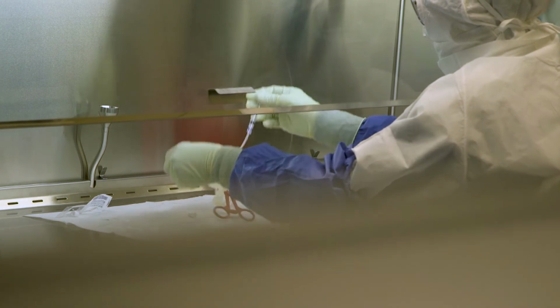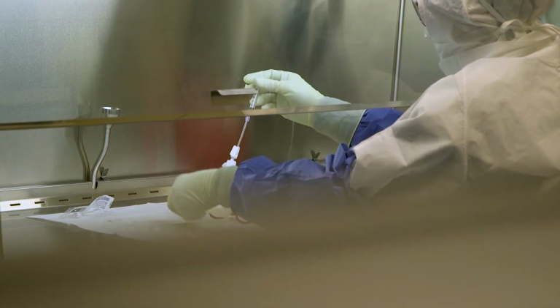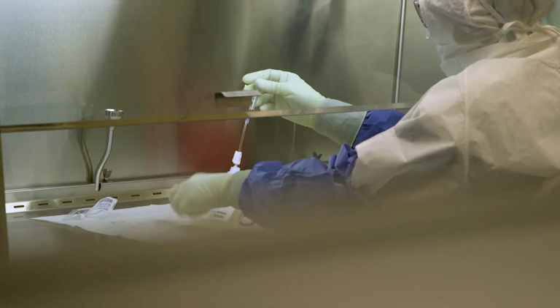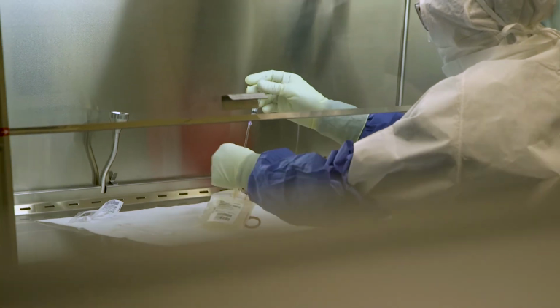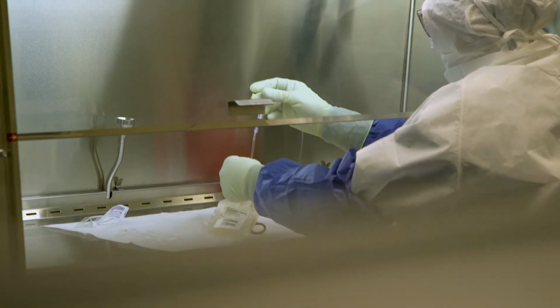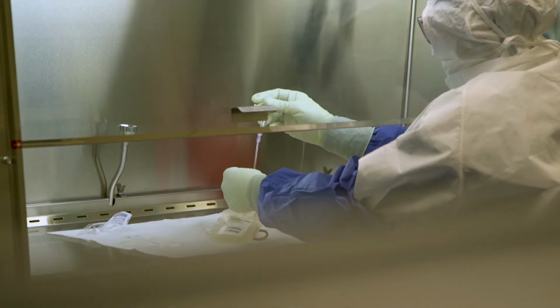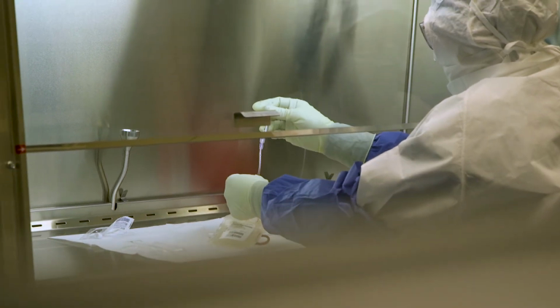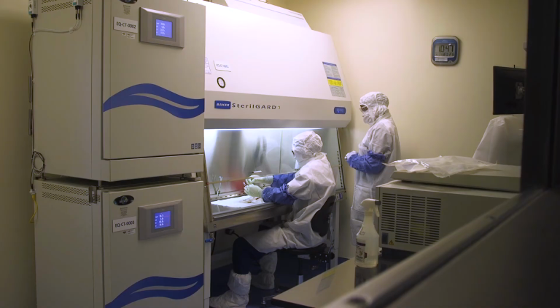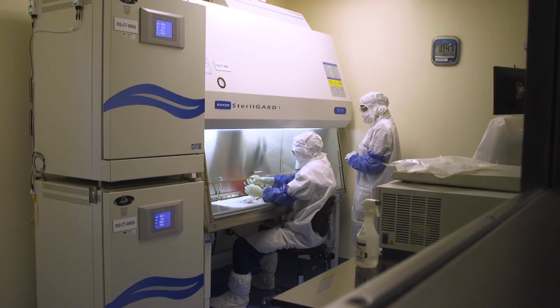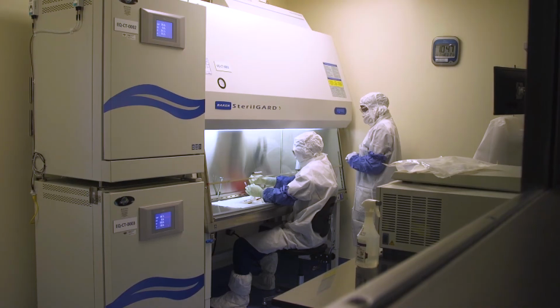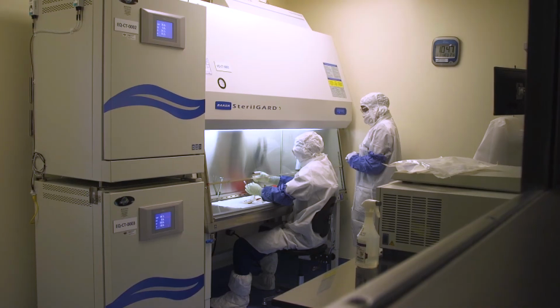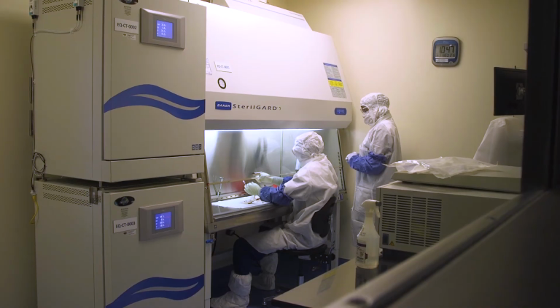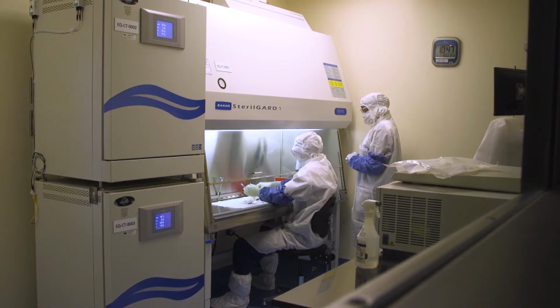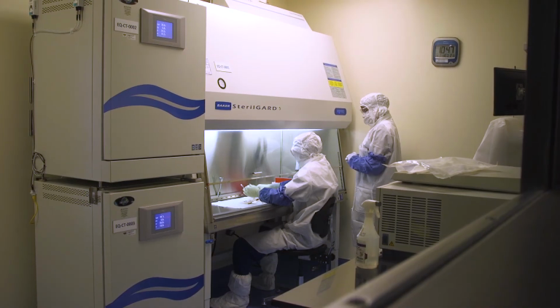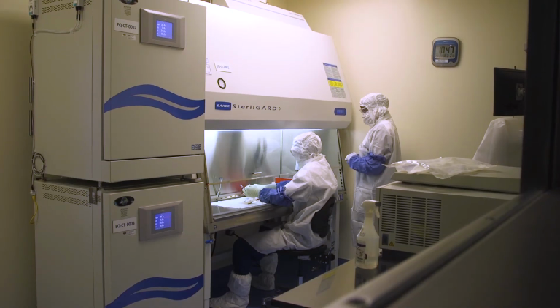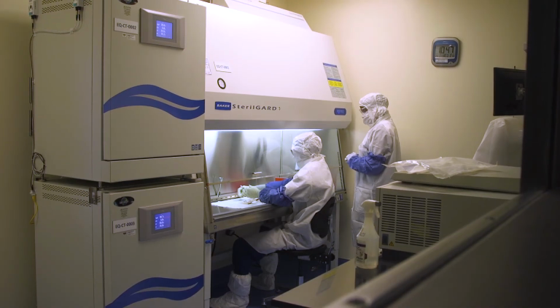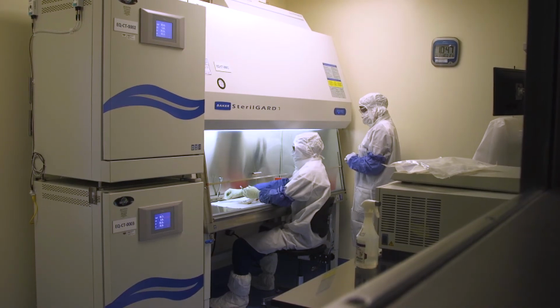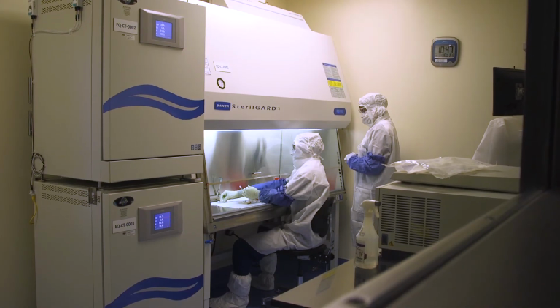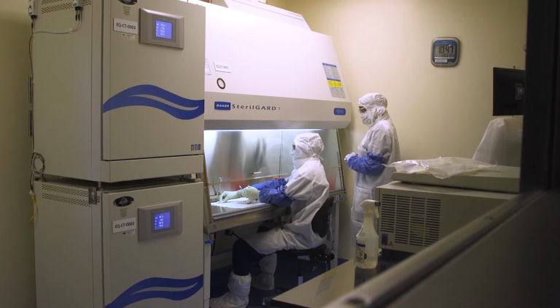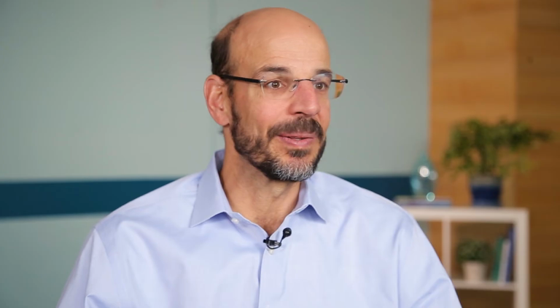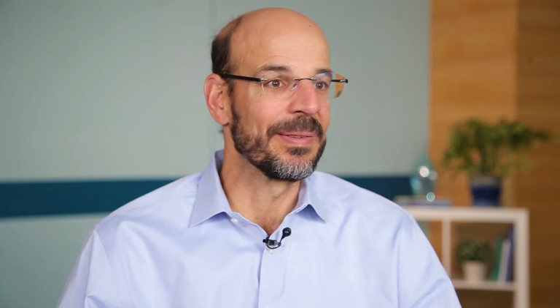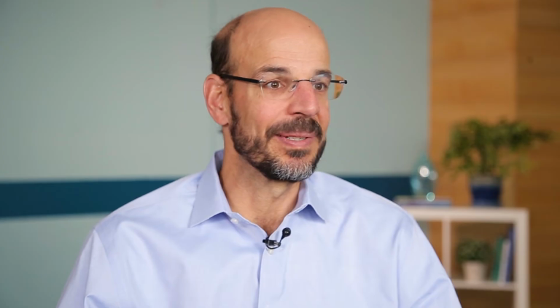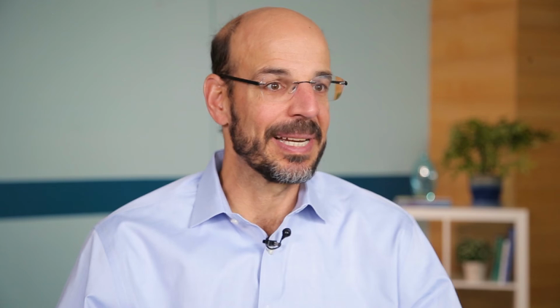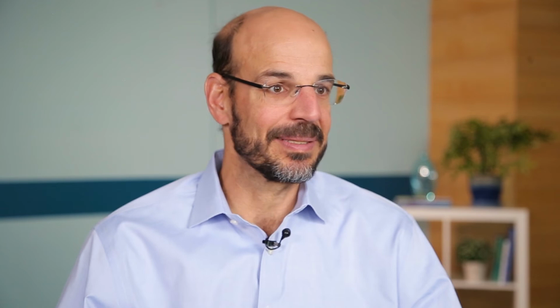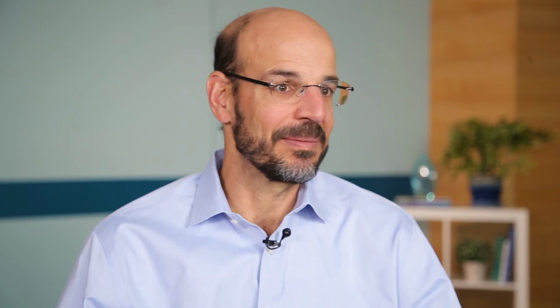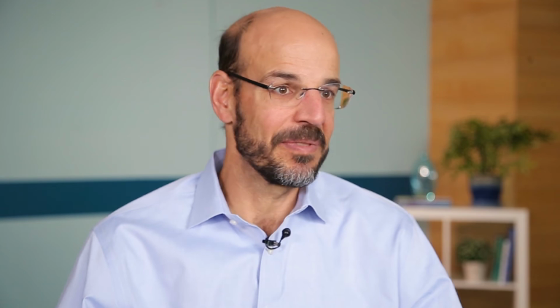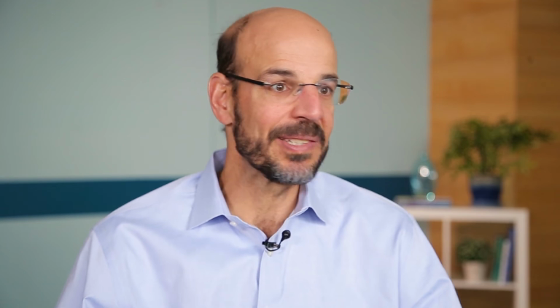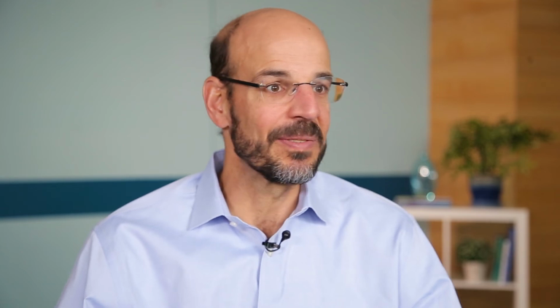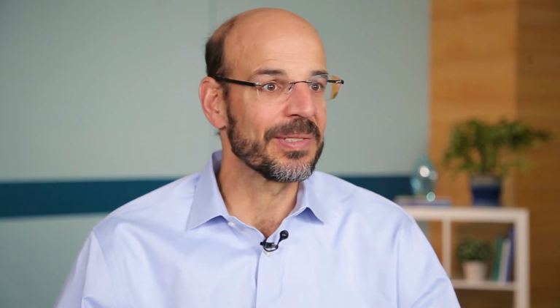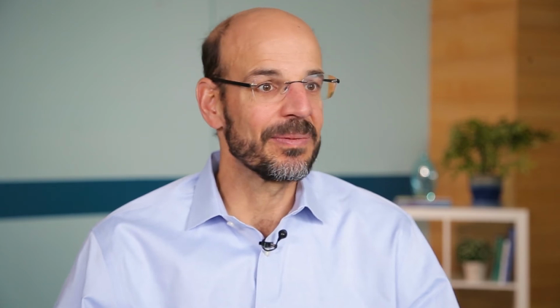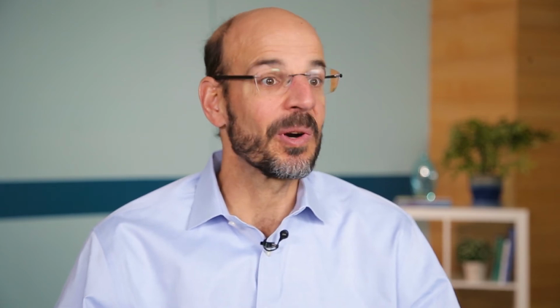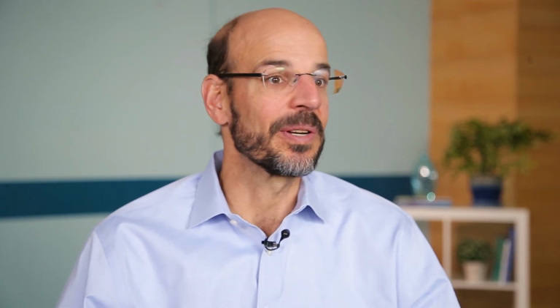My goal is in five years to be recognized as one of the institutions where the next phase of this started.